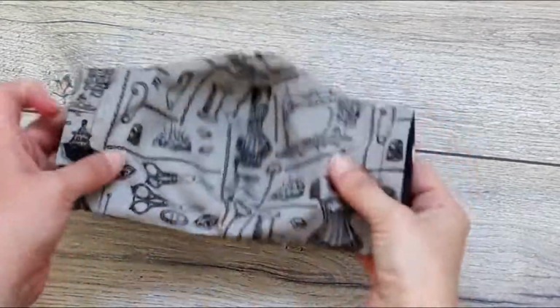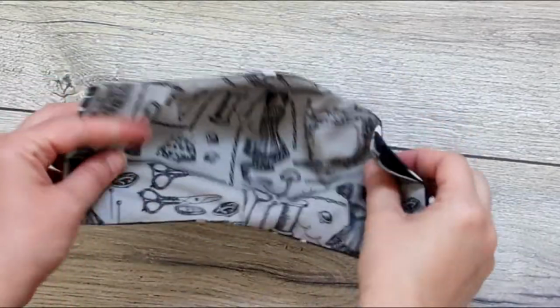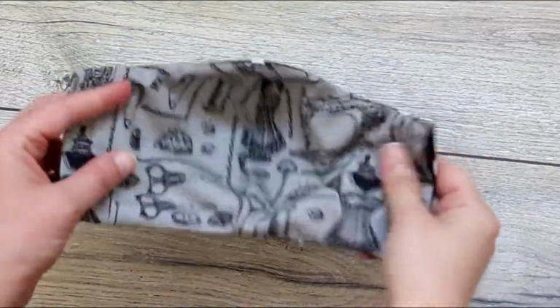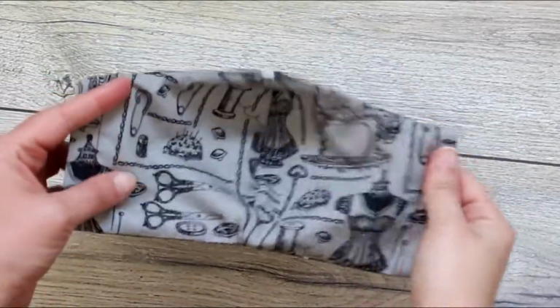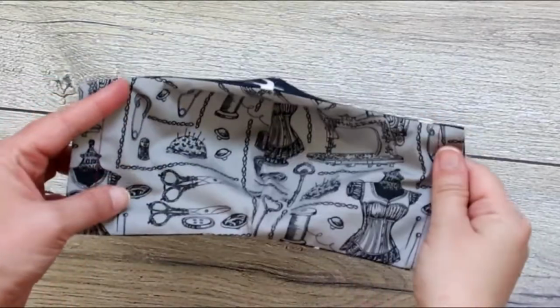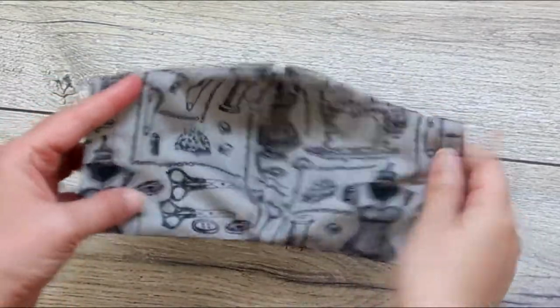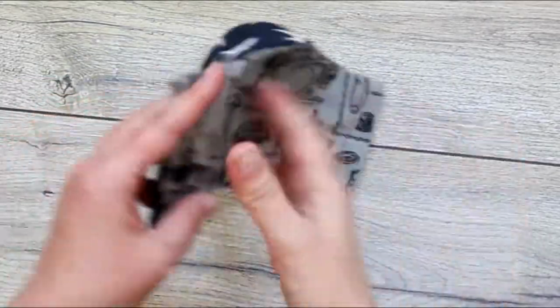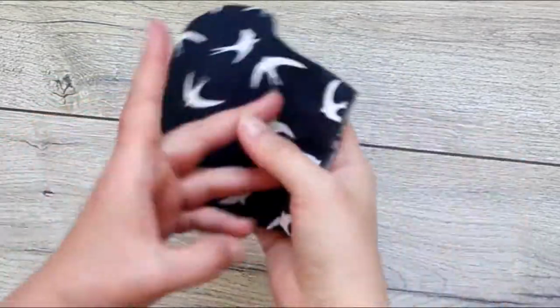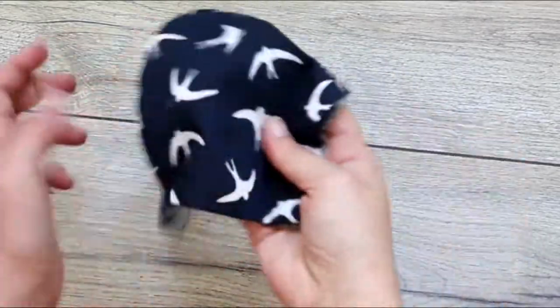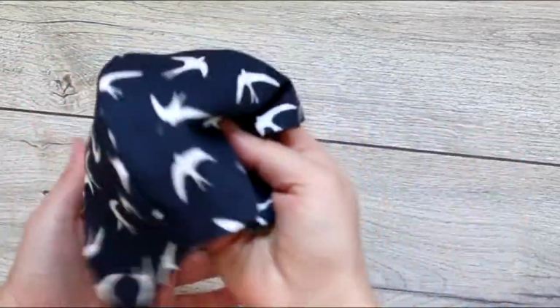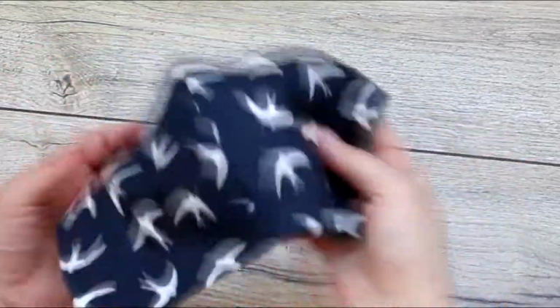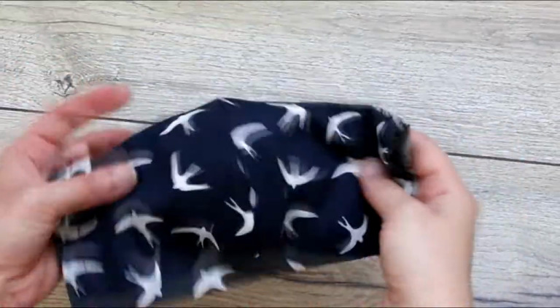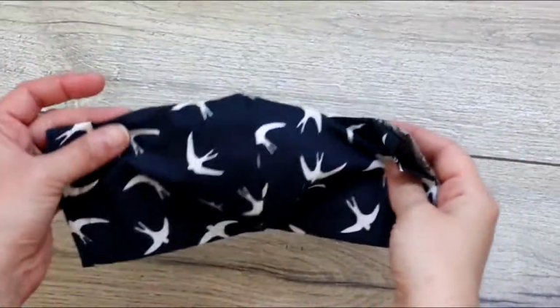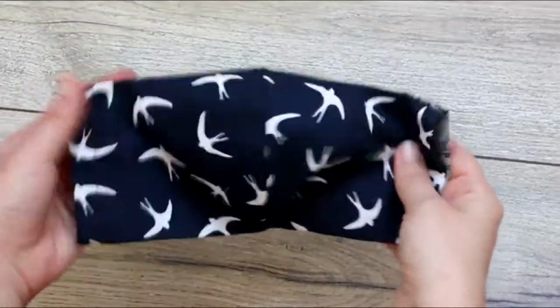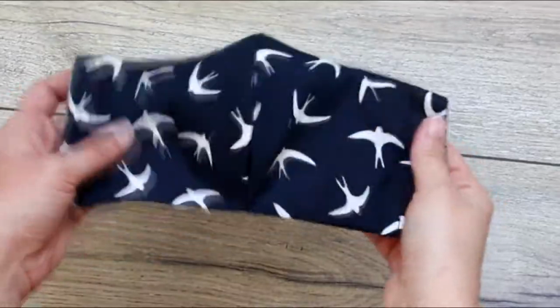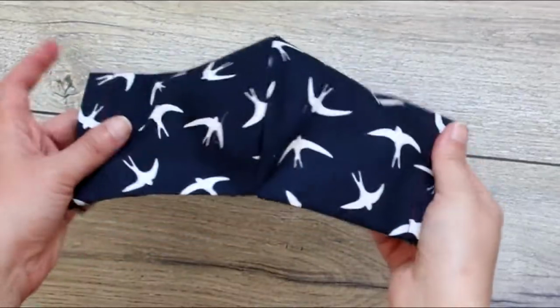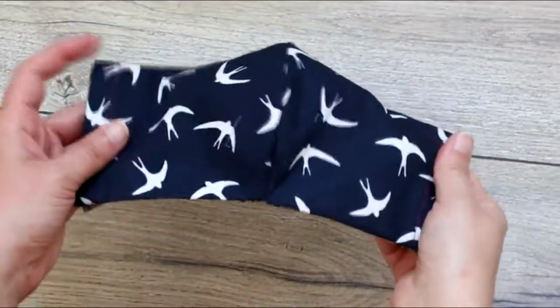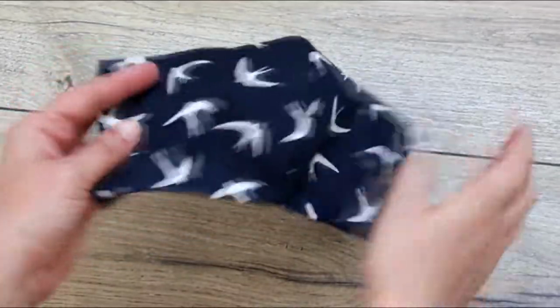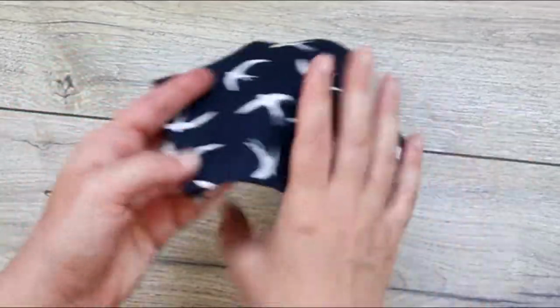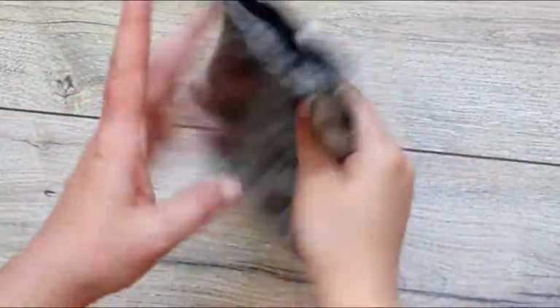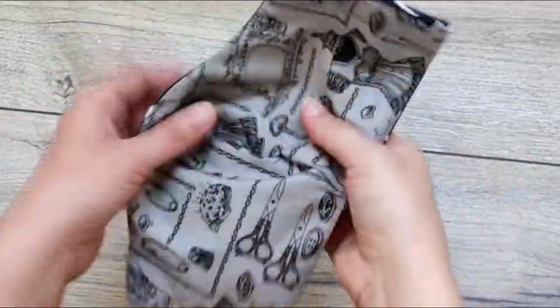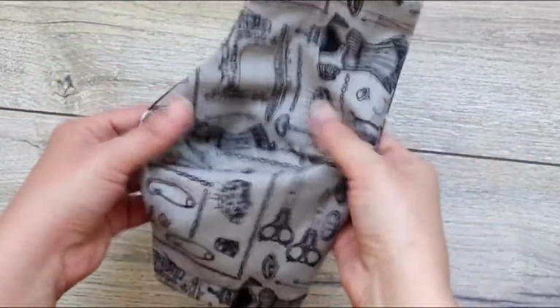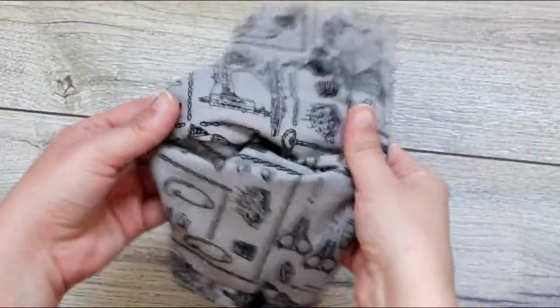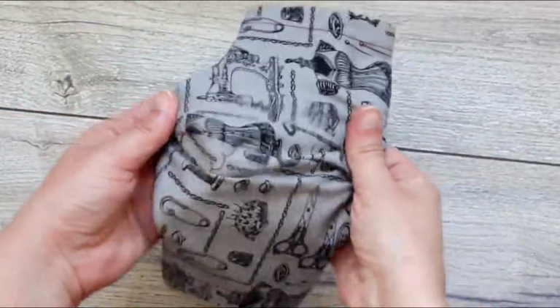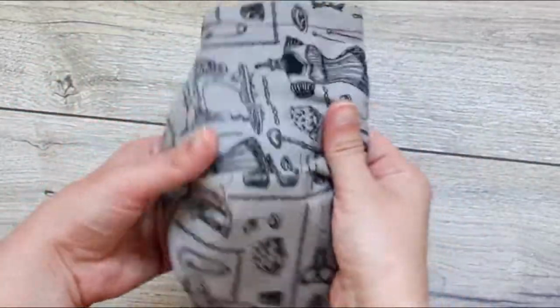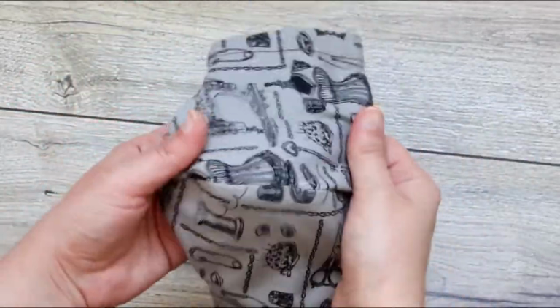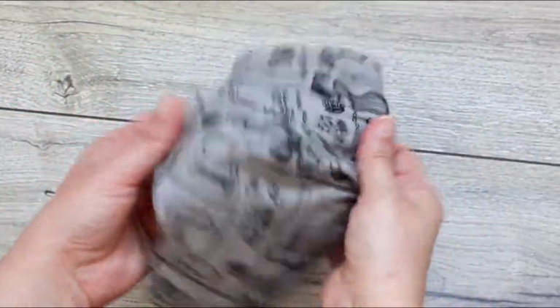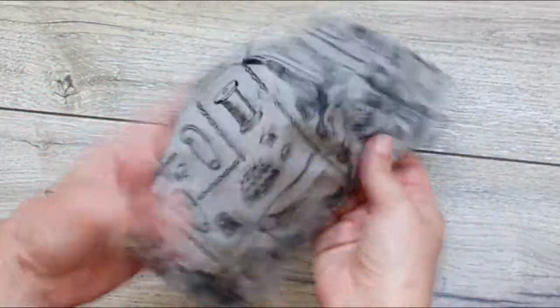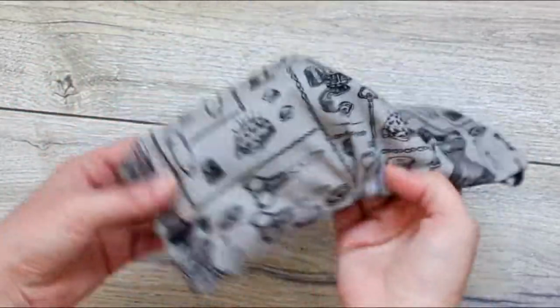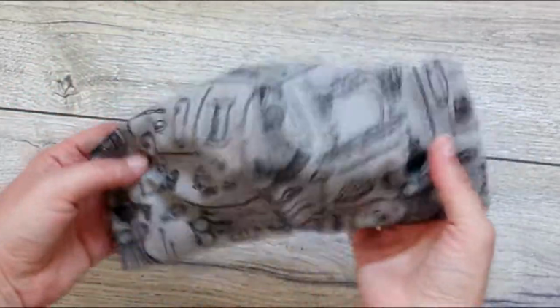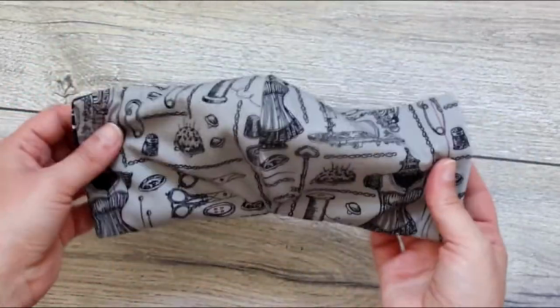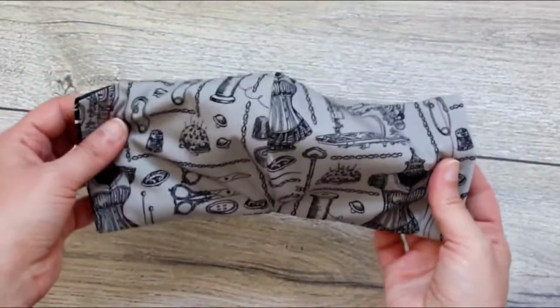This is how the mask looks. You can use it on either side — make it reversible.